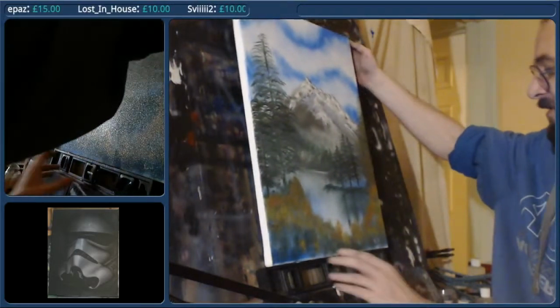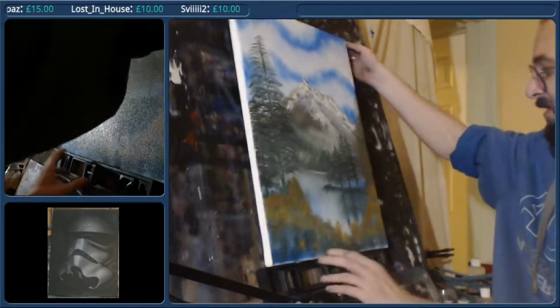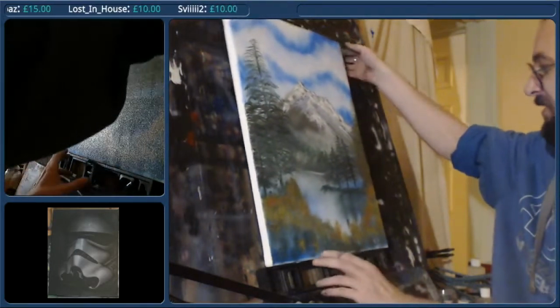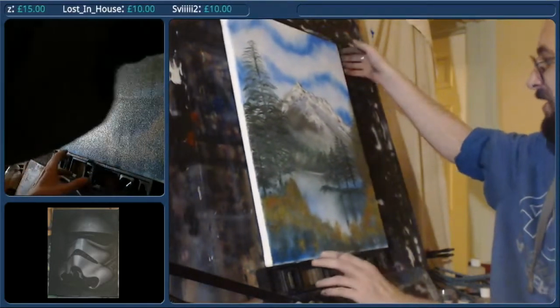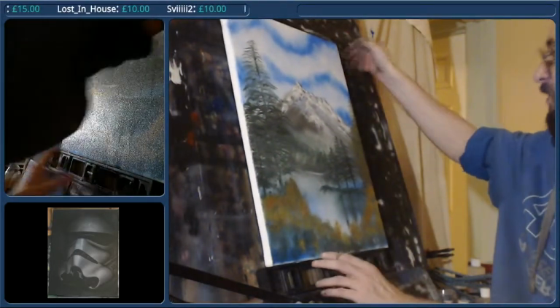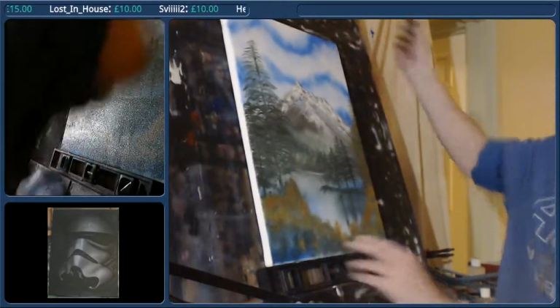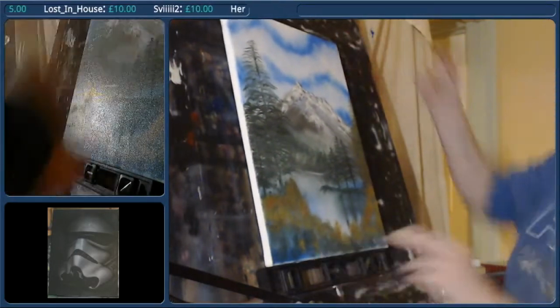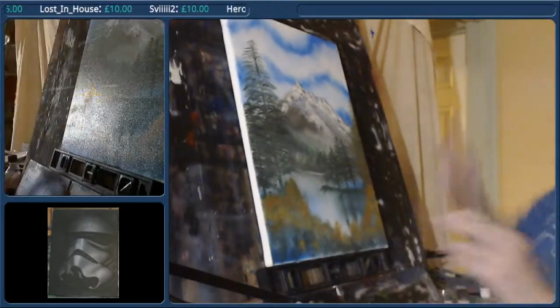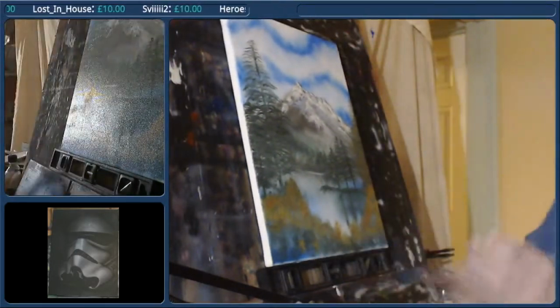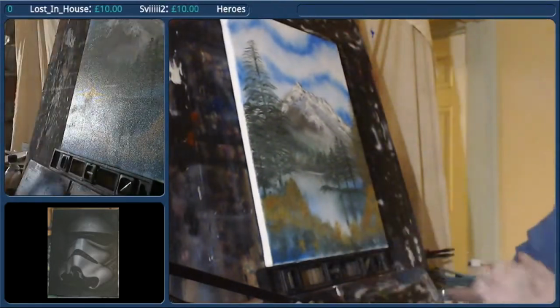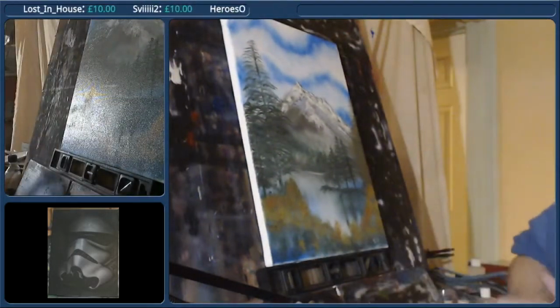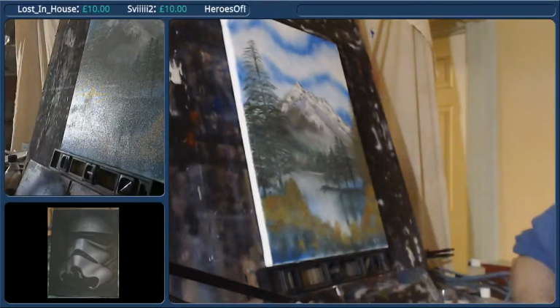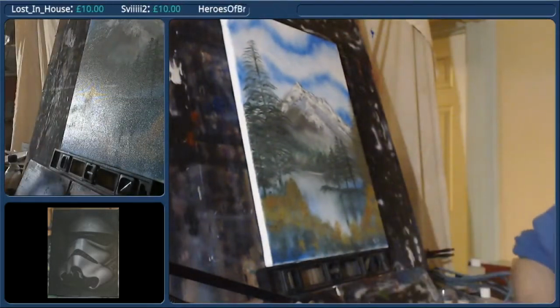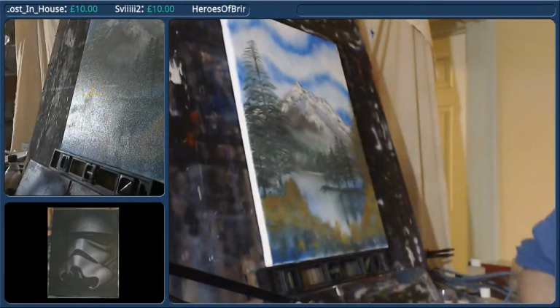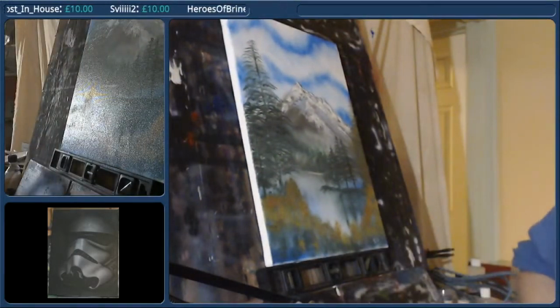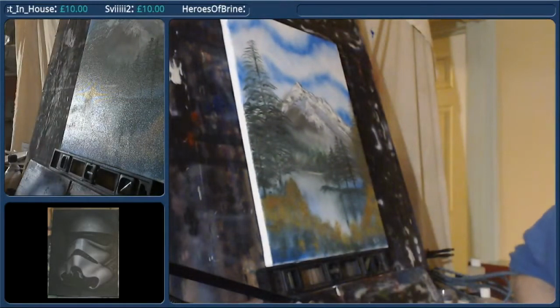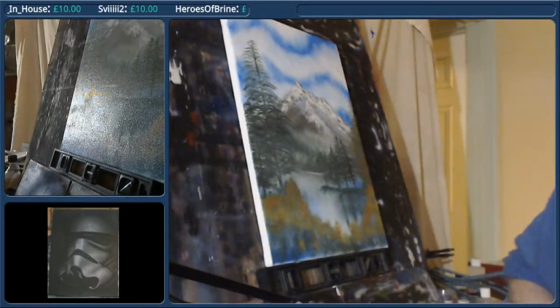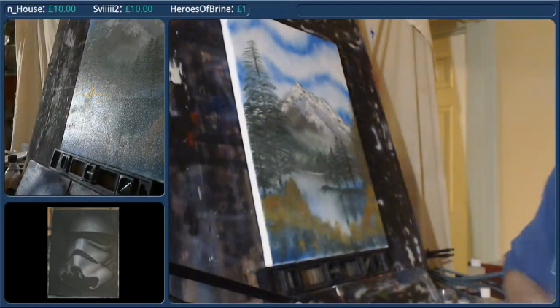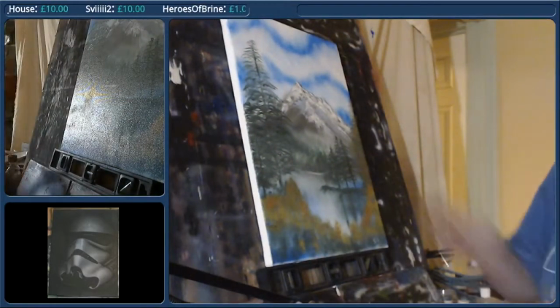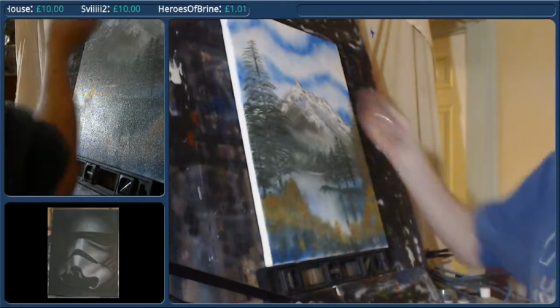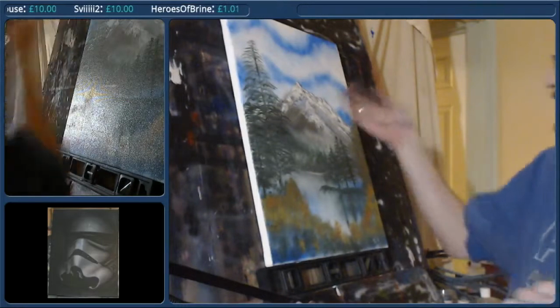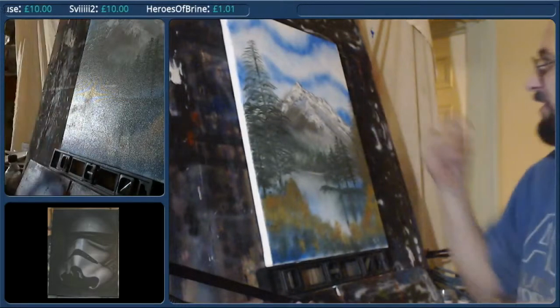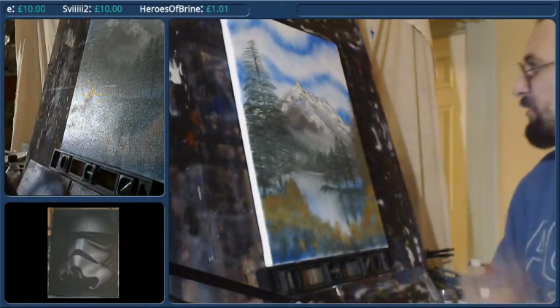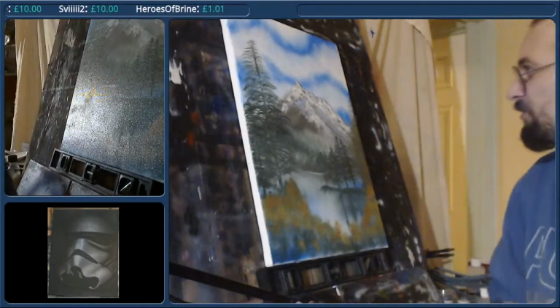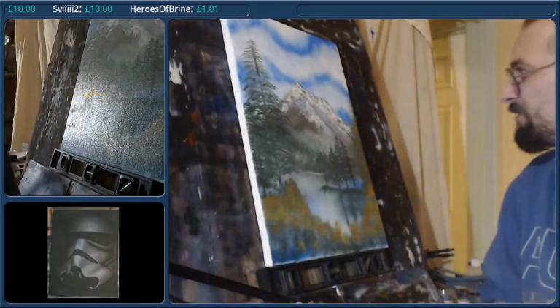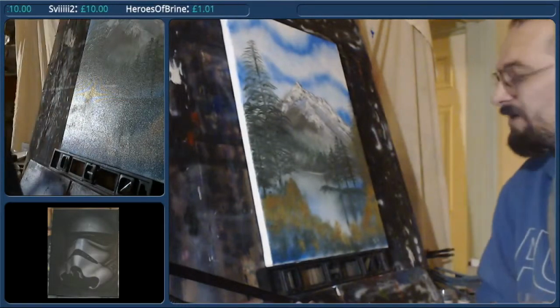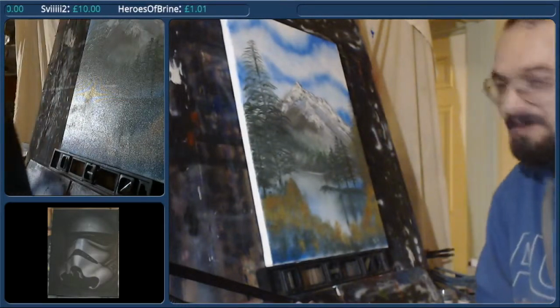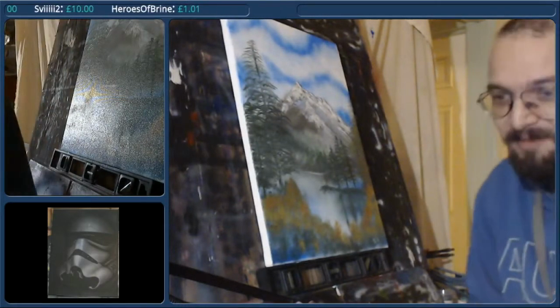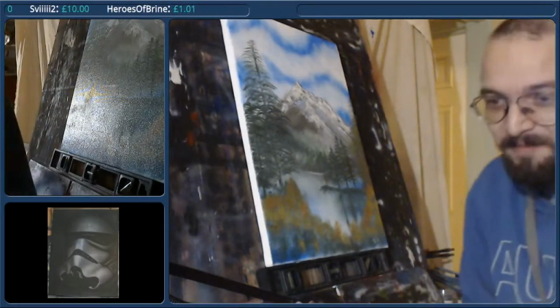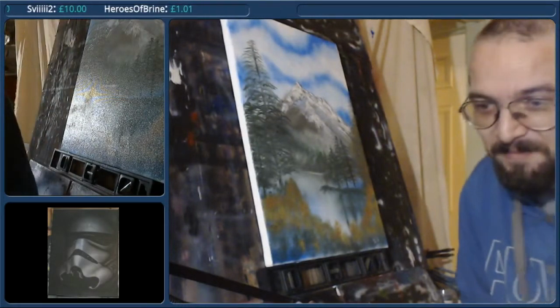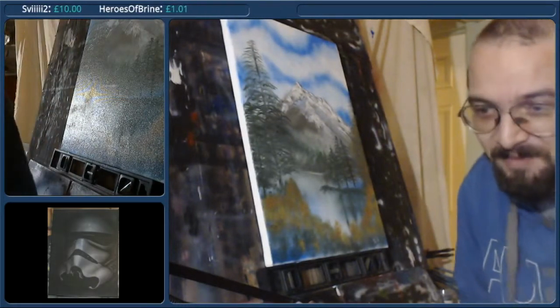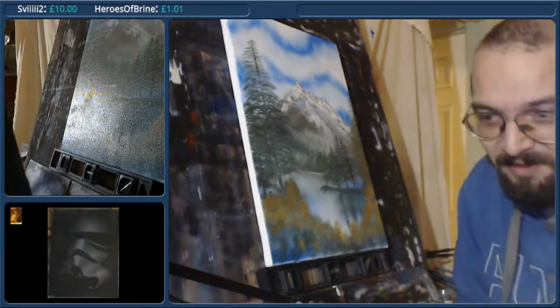That wasn't too horrific, I suppose. That mounting is really annoying me.